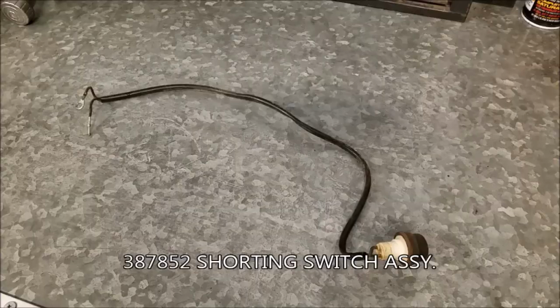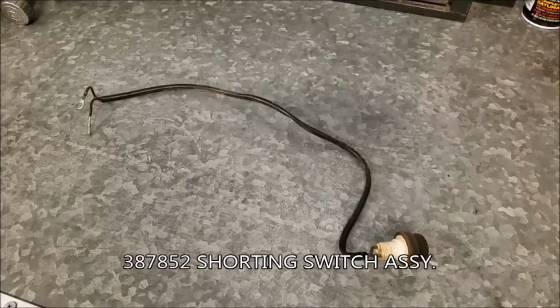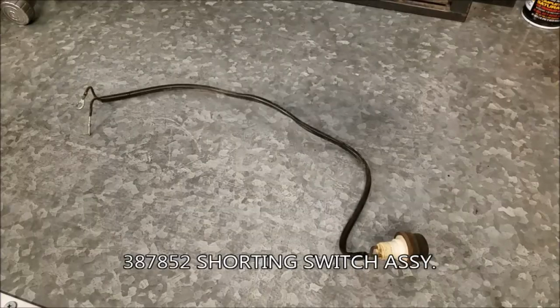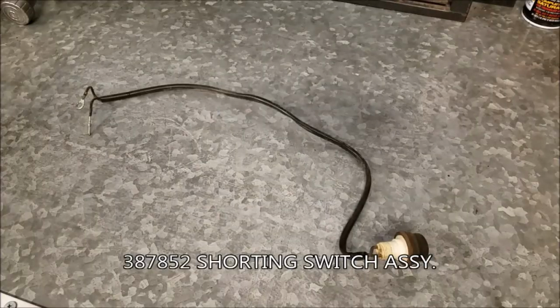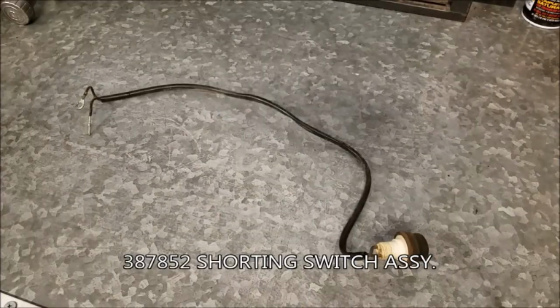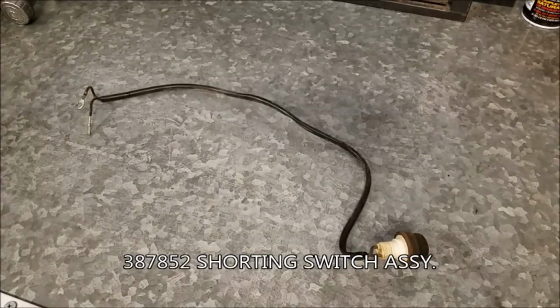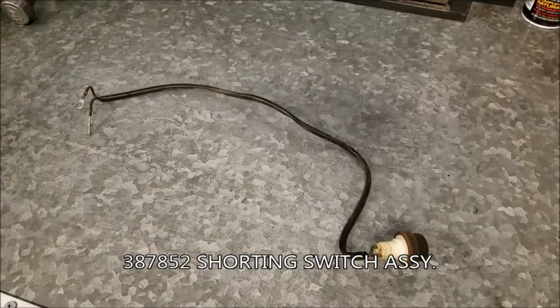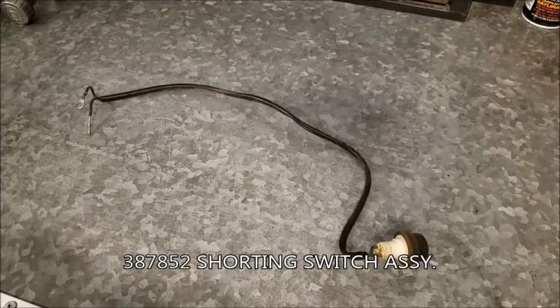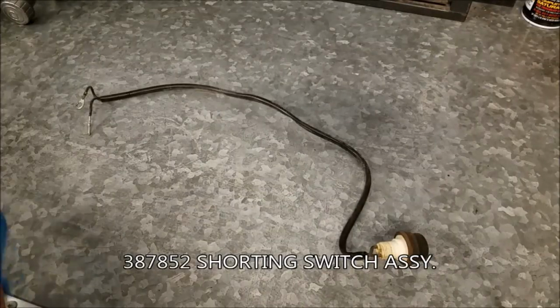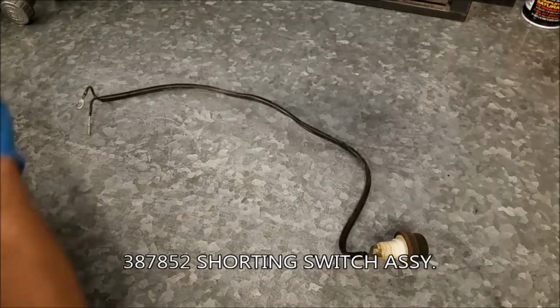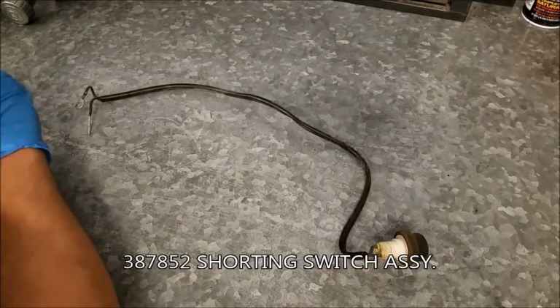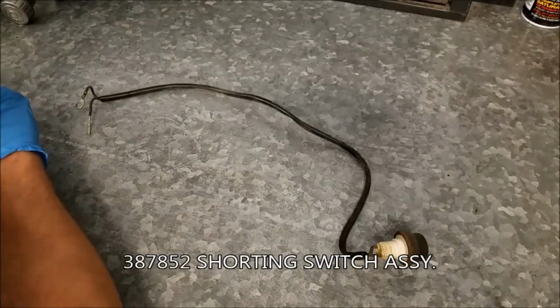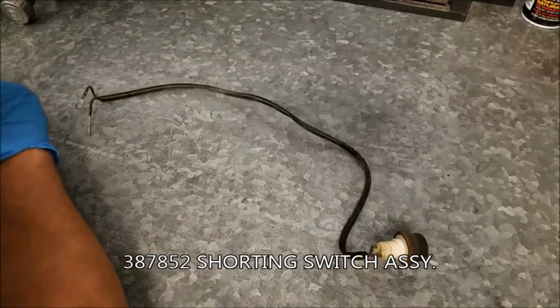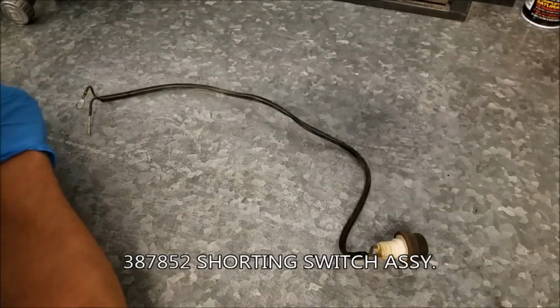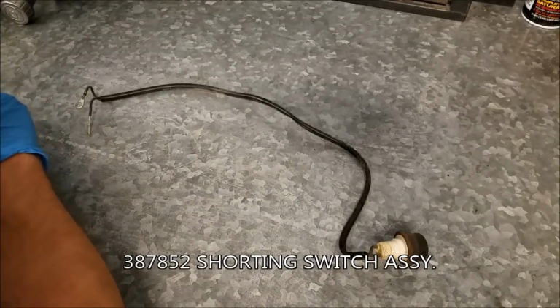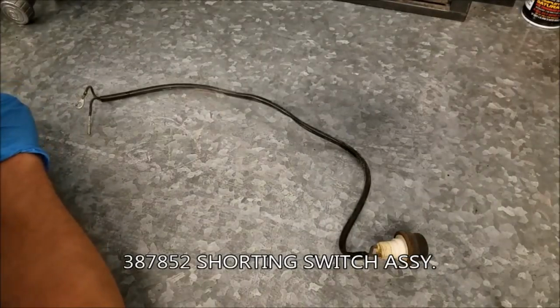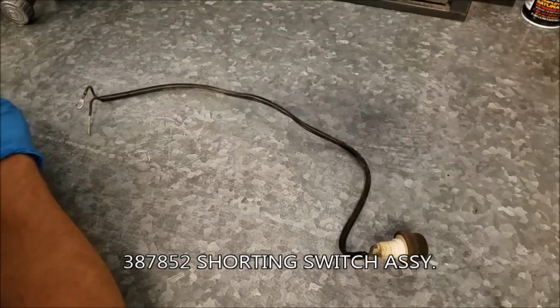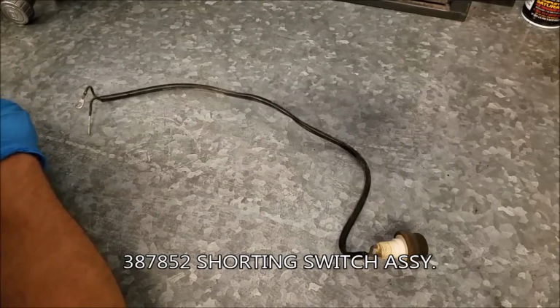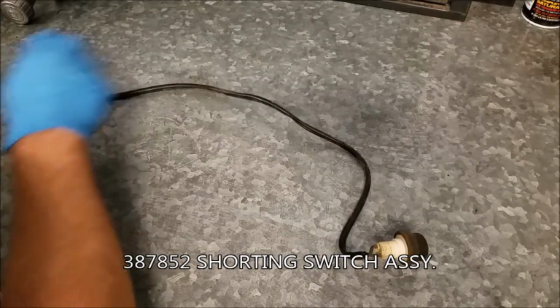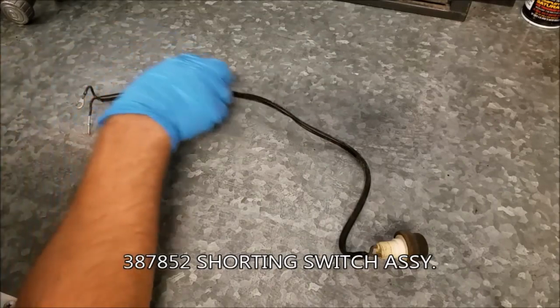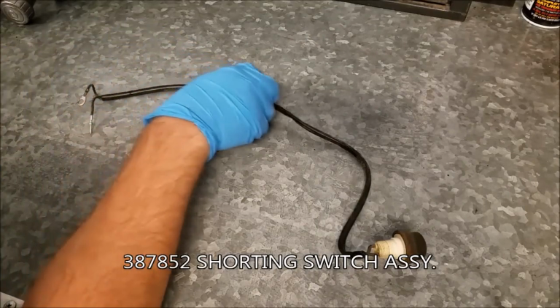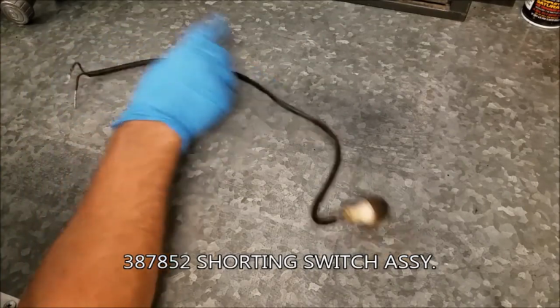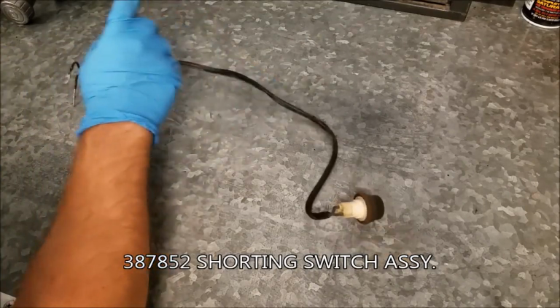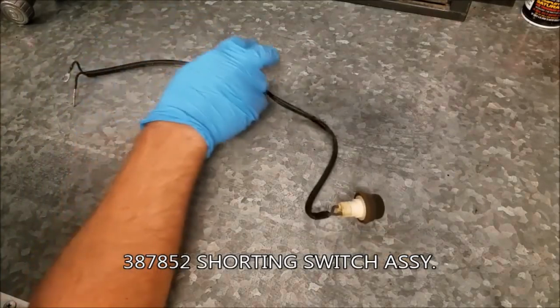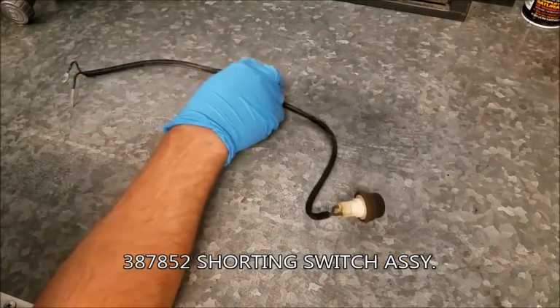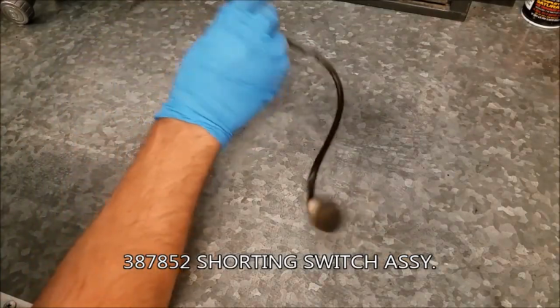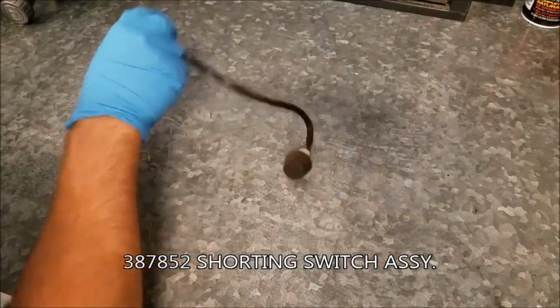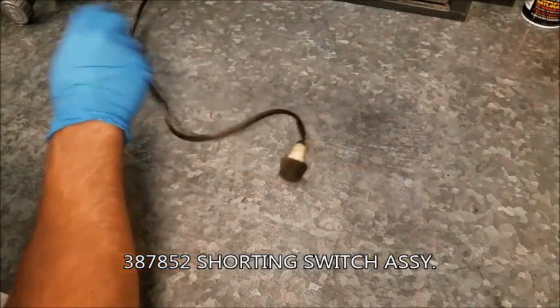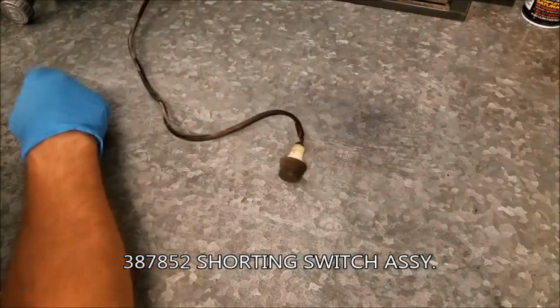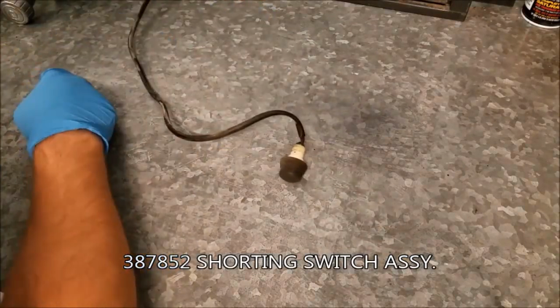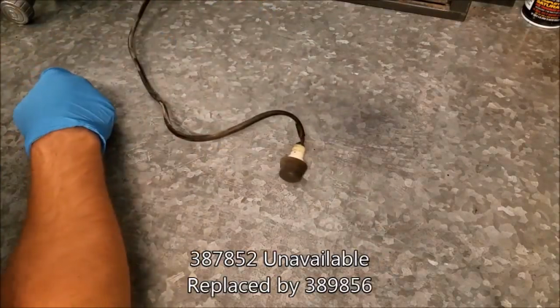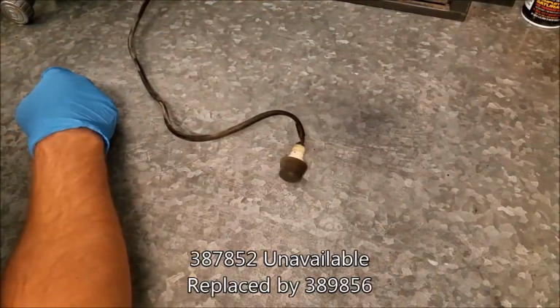Hello. So this is a stop switch removed from a Johnson outboard — I believe it's a 25 horse.